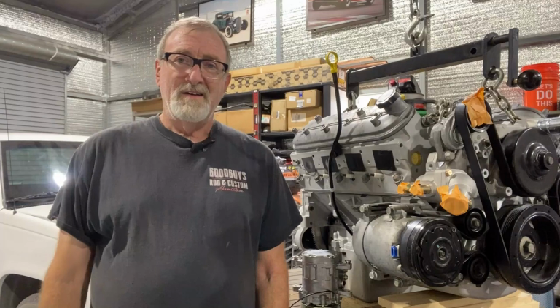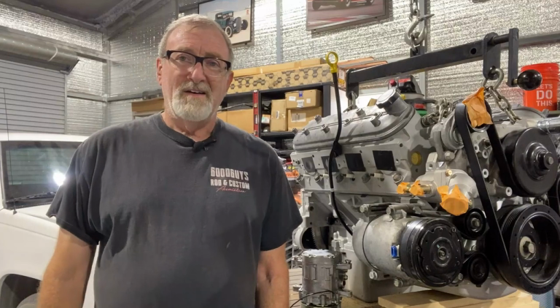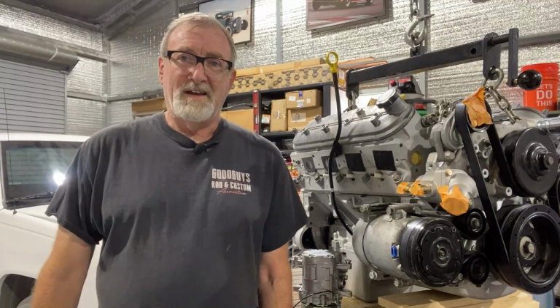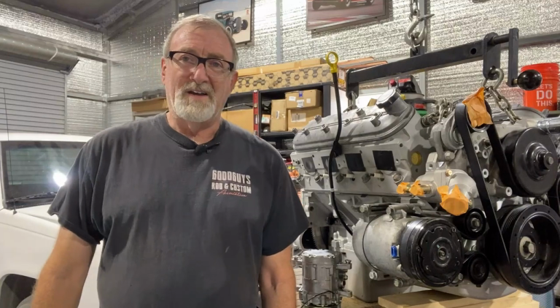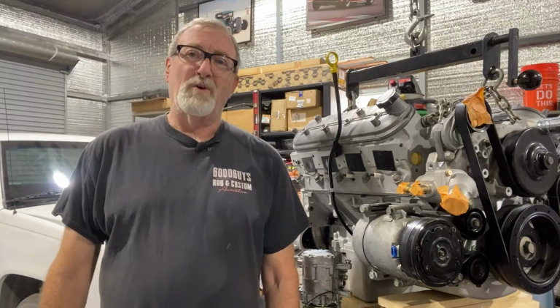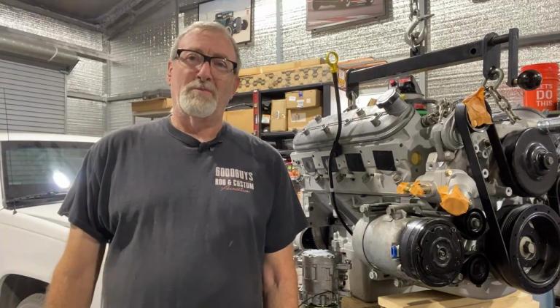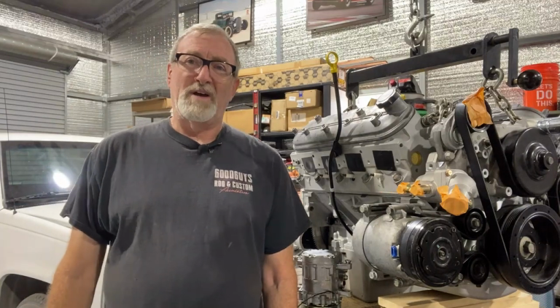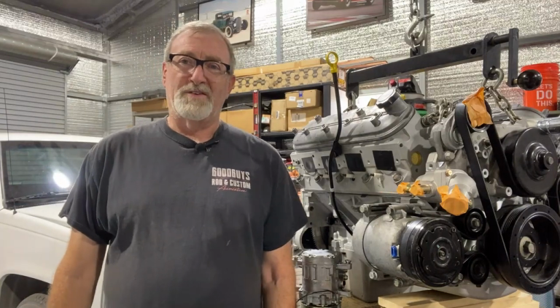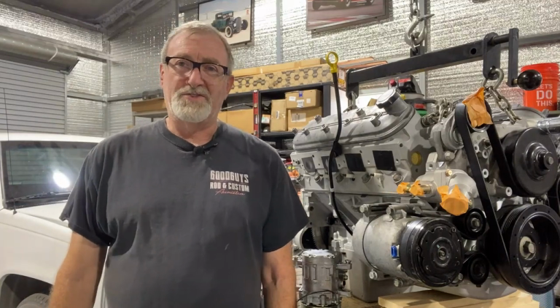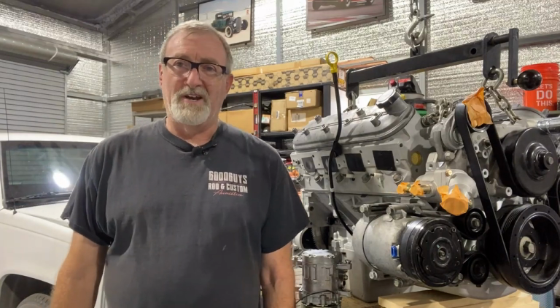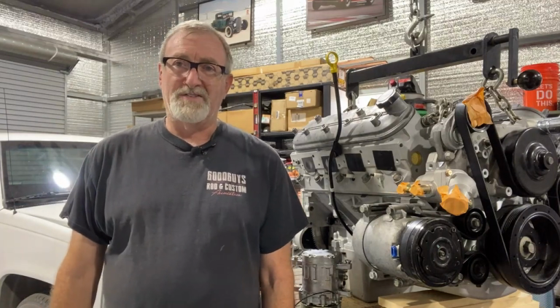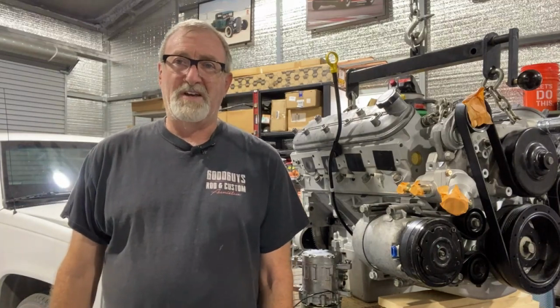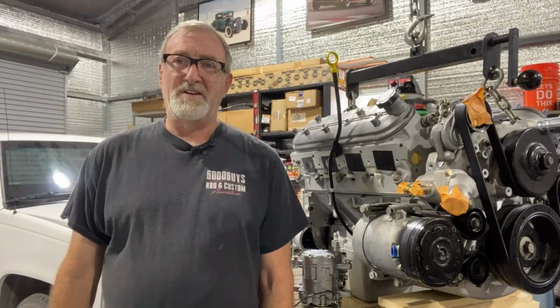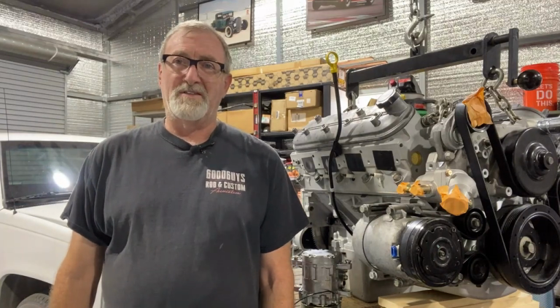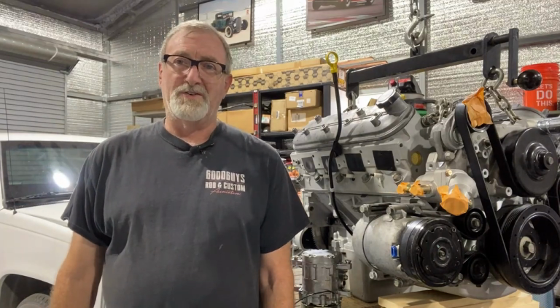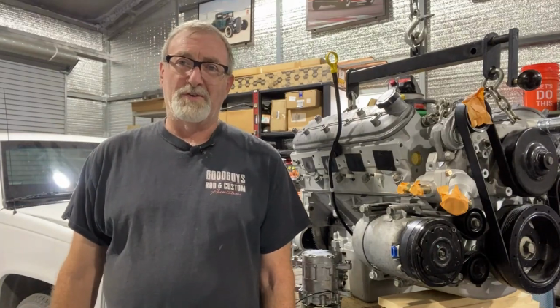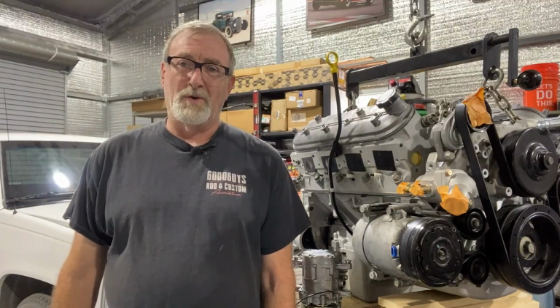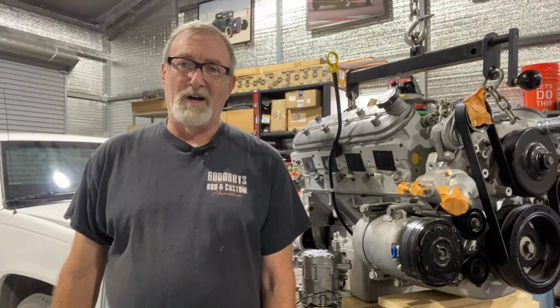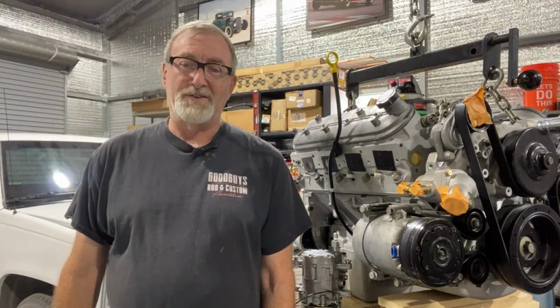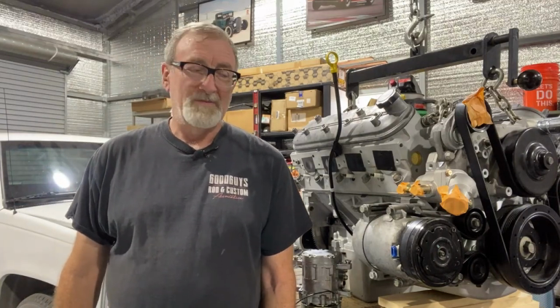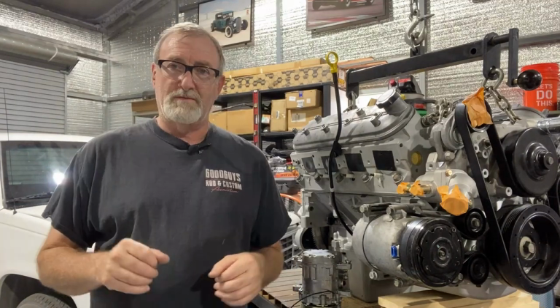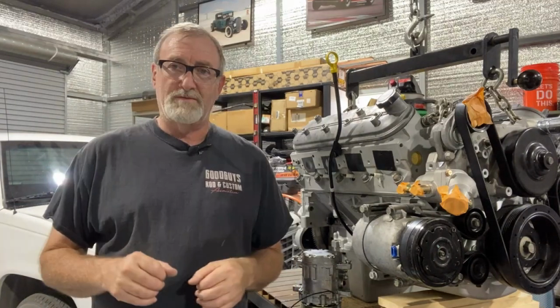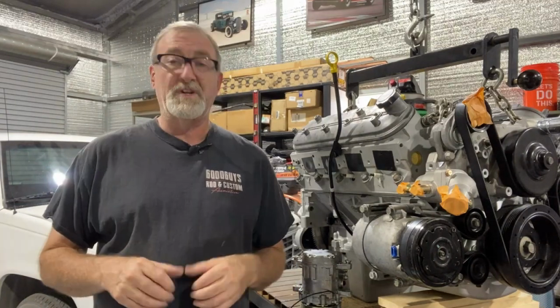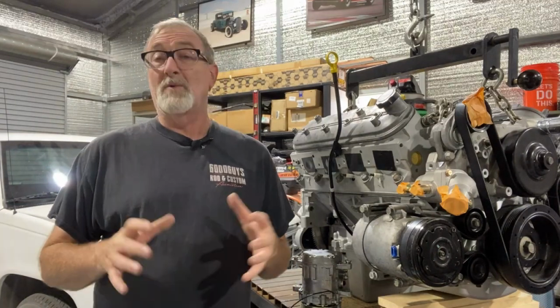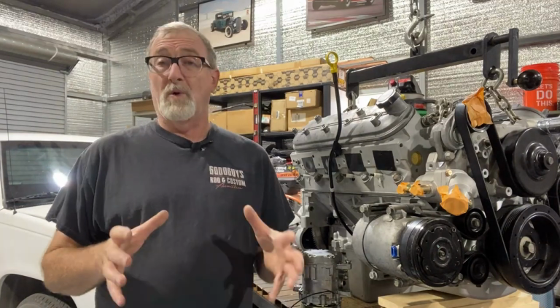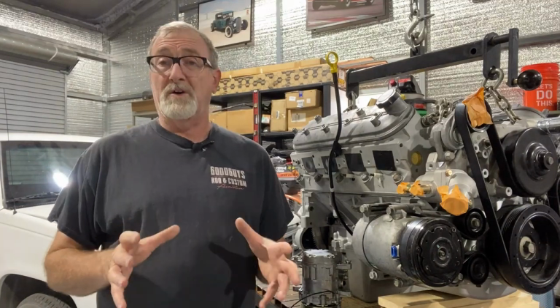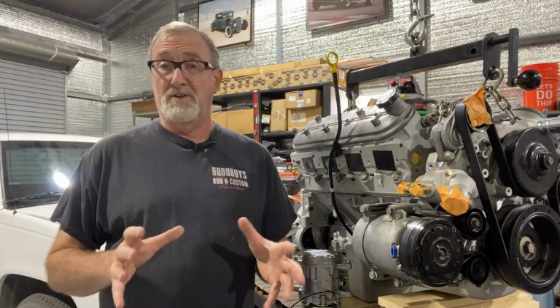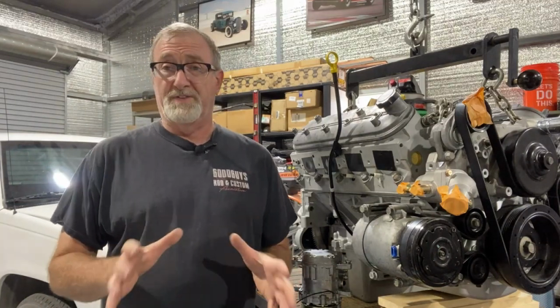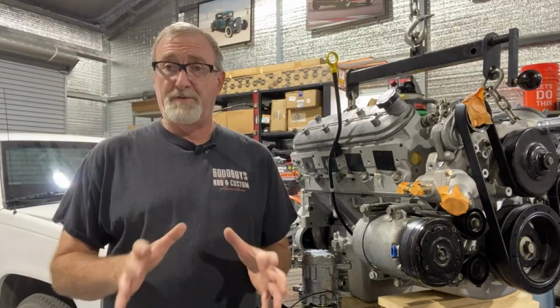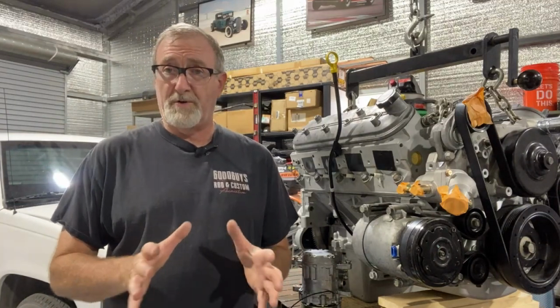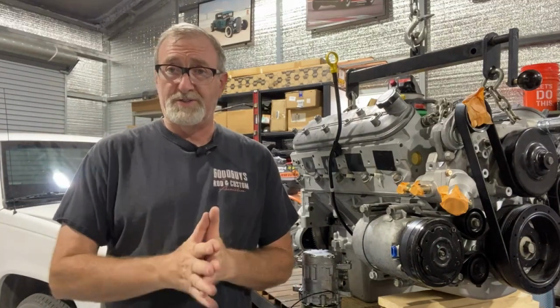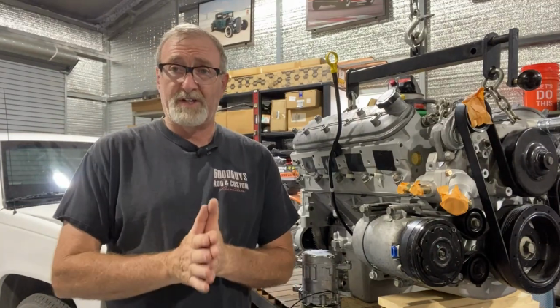Hey guys, welcome back to the channel. It's Andy at Lawrenceville Garage. Today we're working on a little different project.